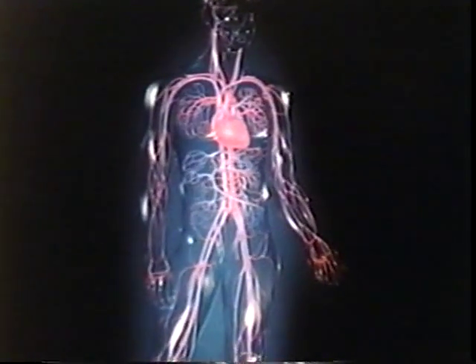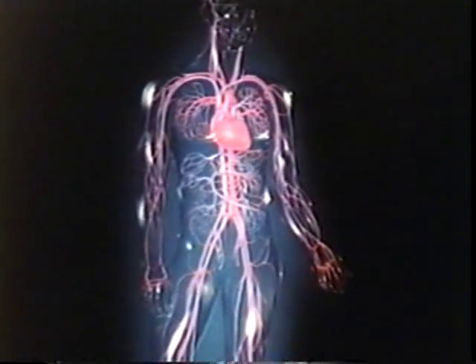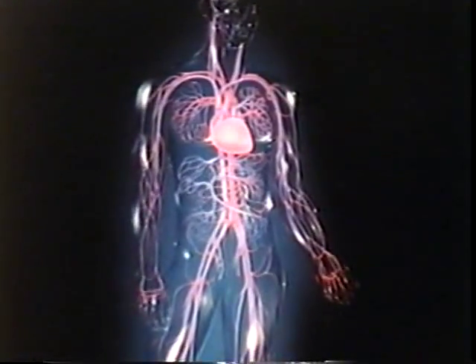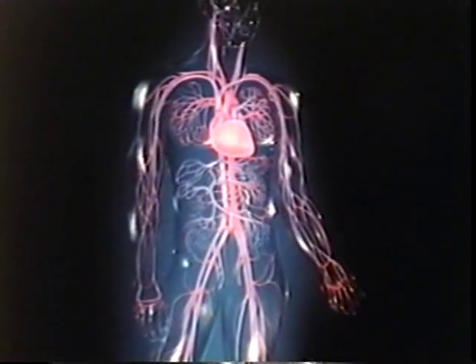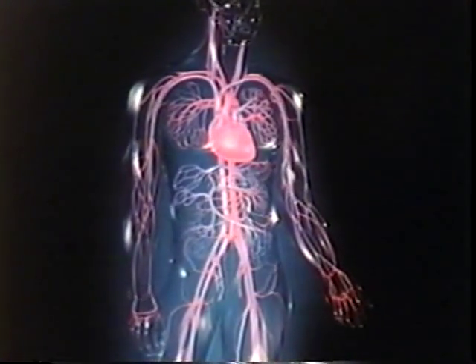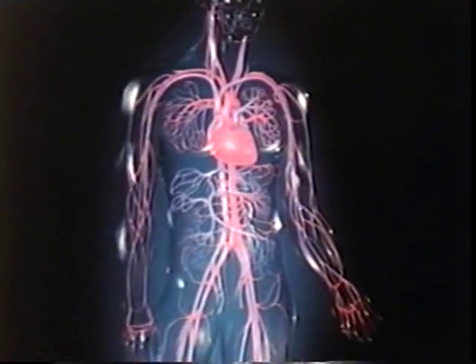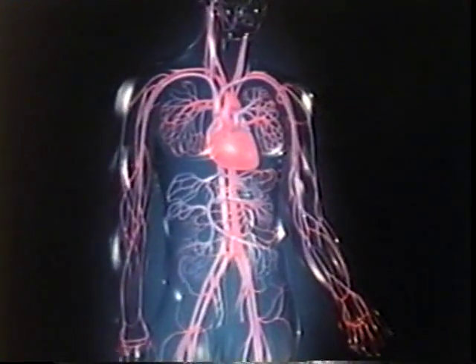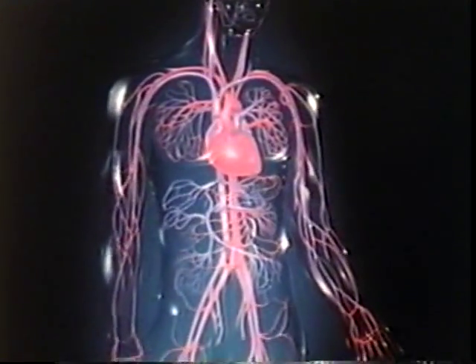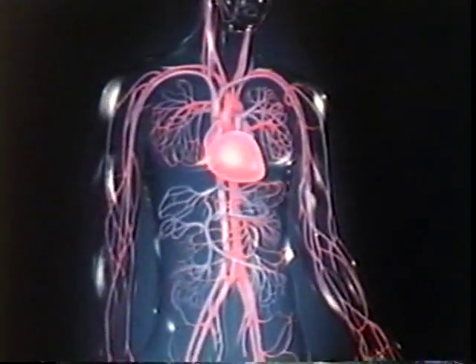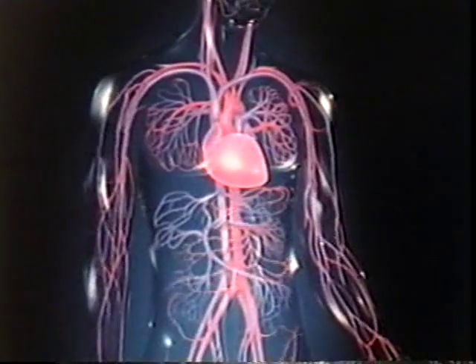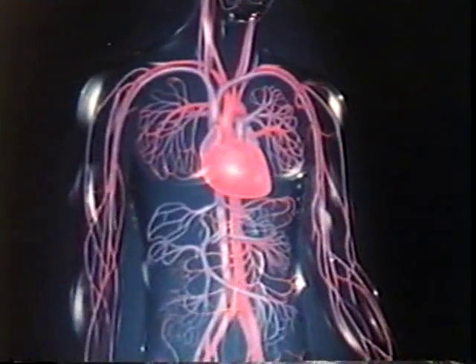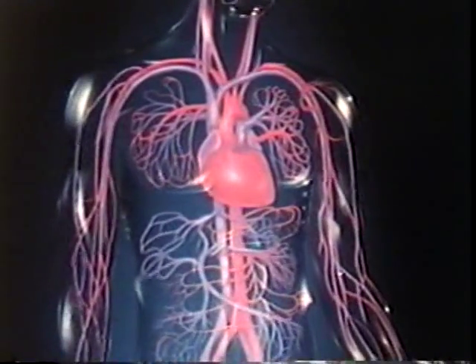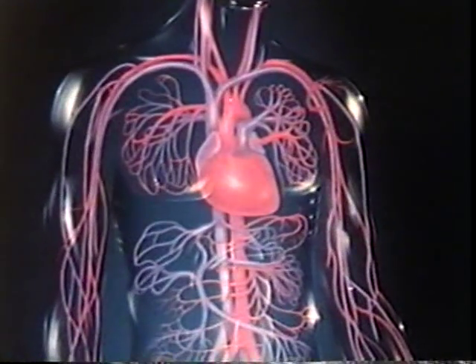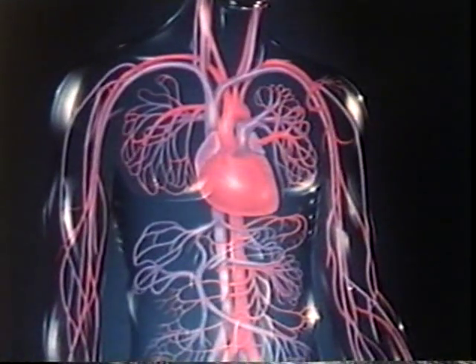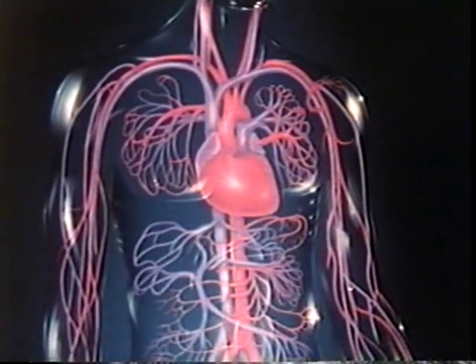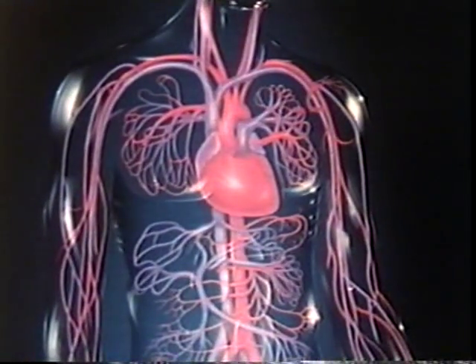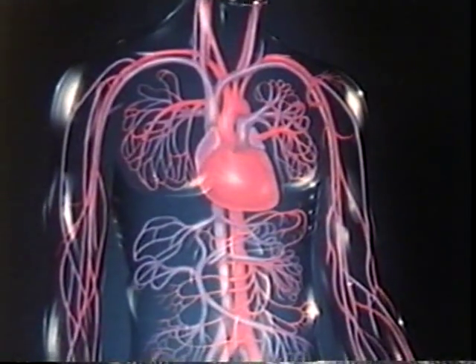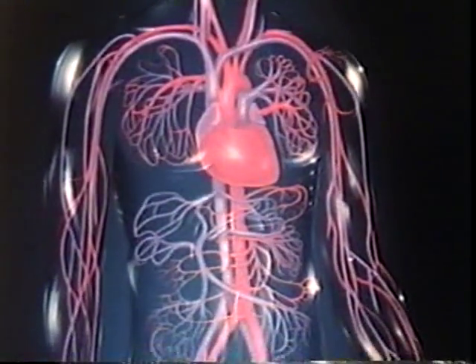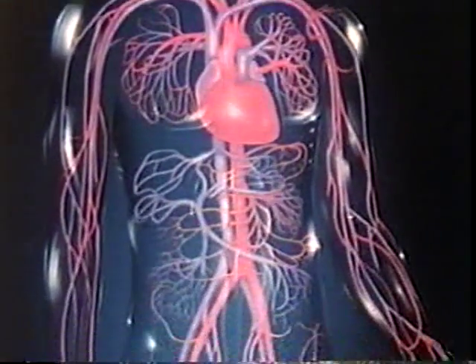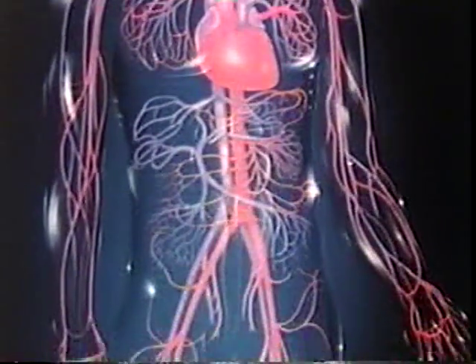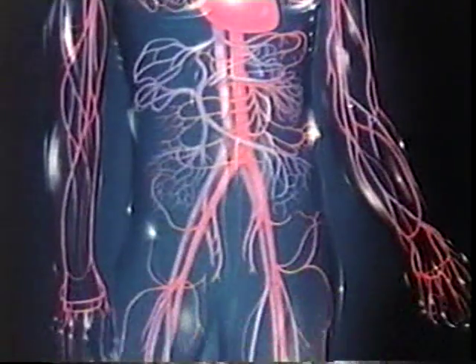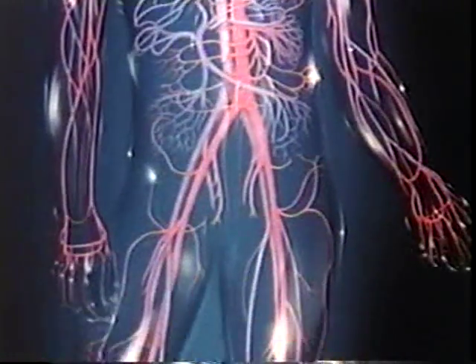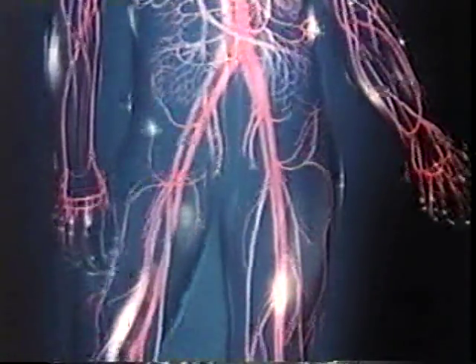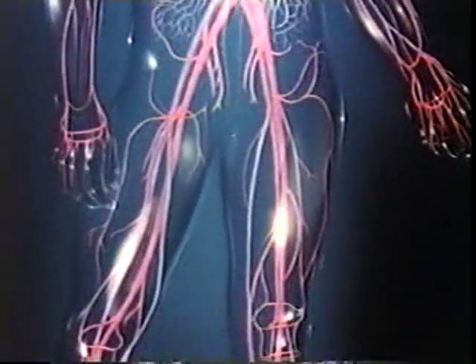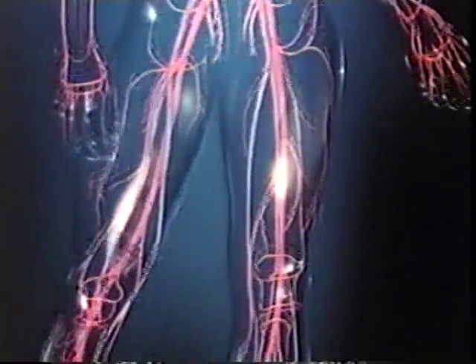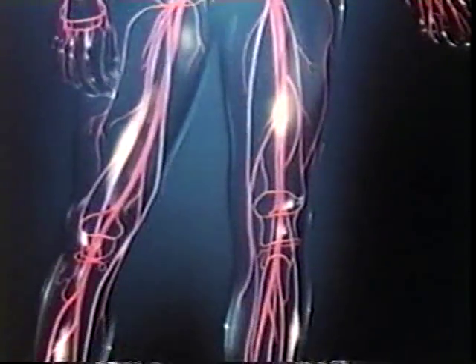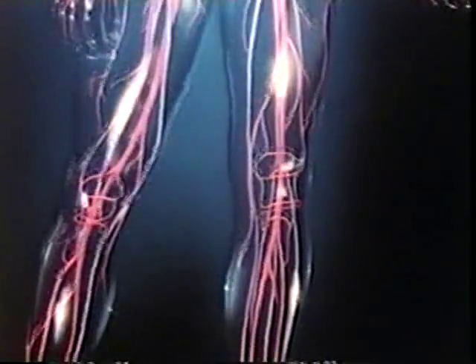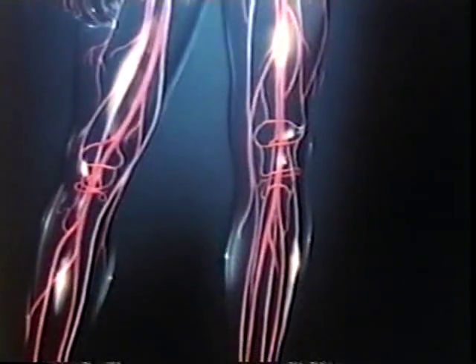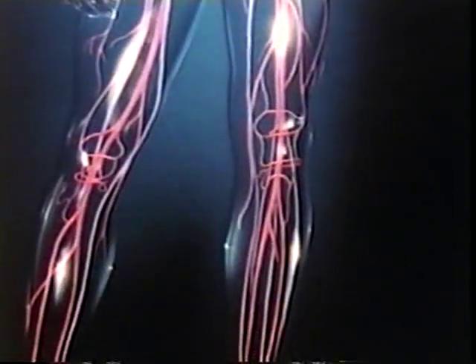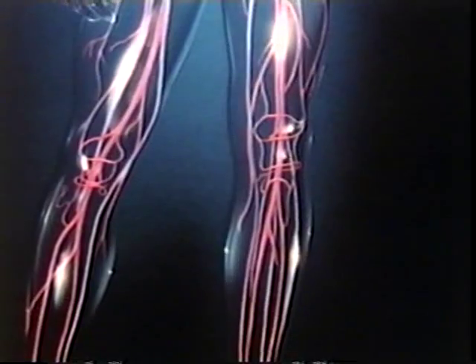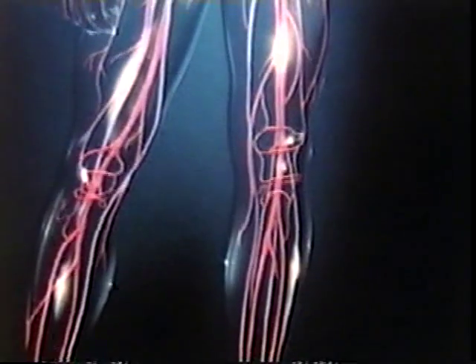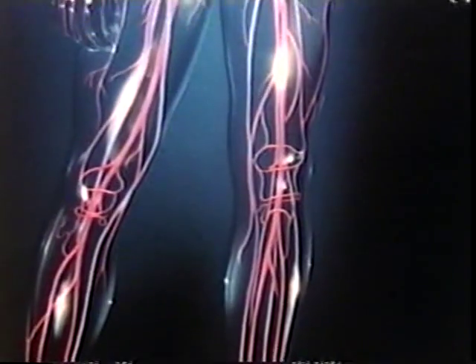The heart circulates blood through about 100,000 kilometers, or 60,000 miles of blood vessels.